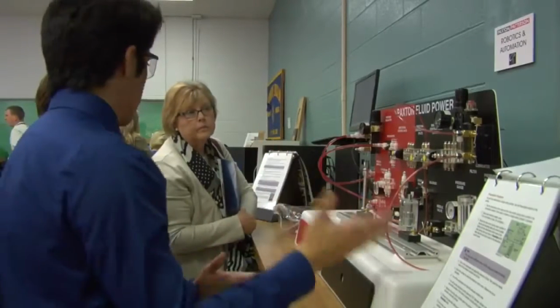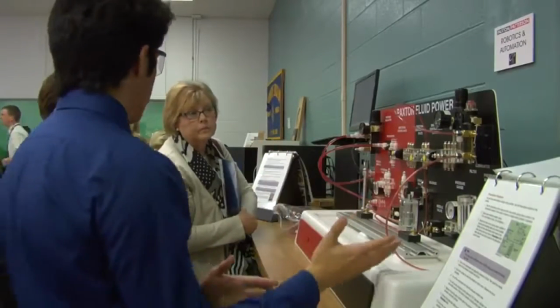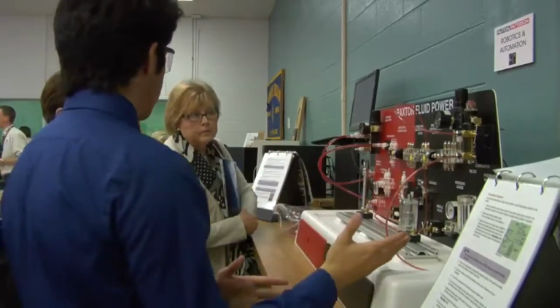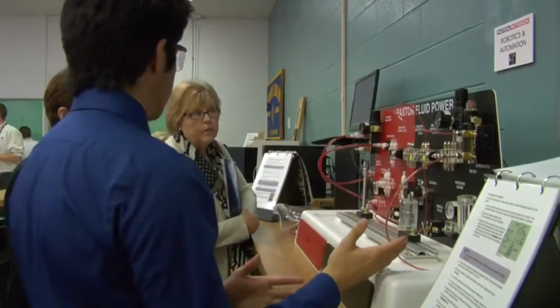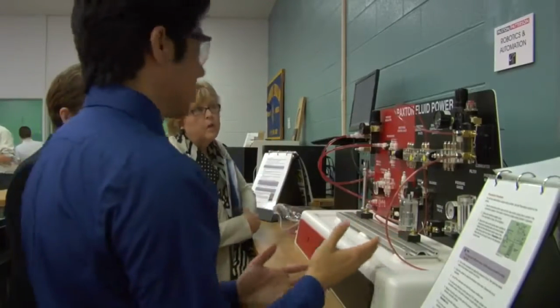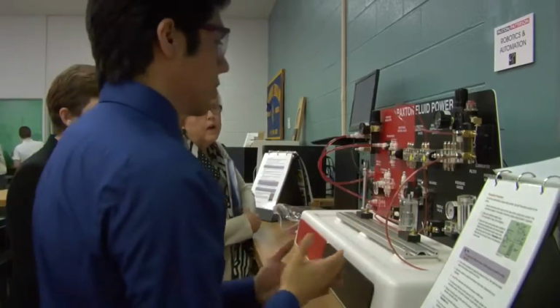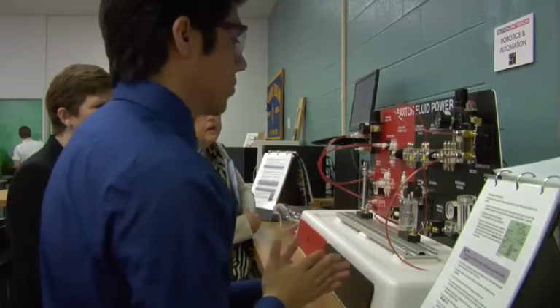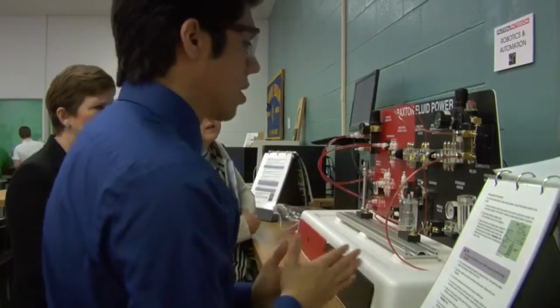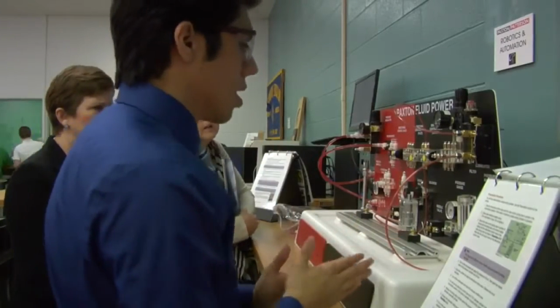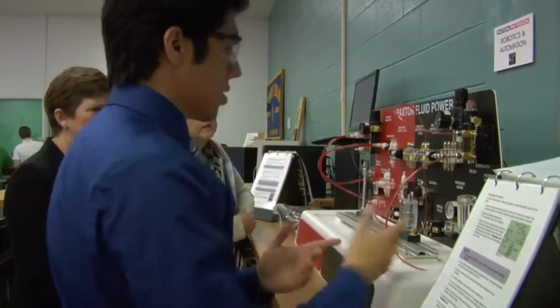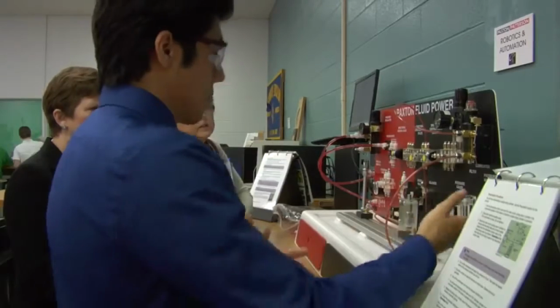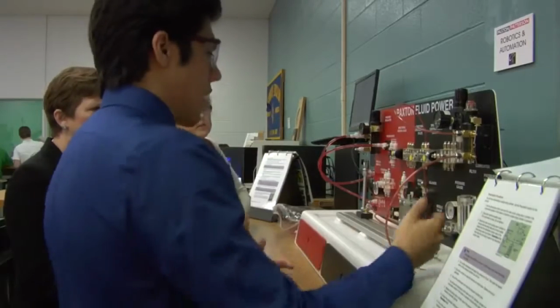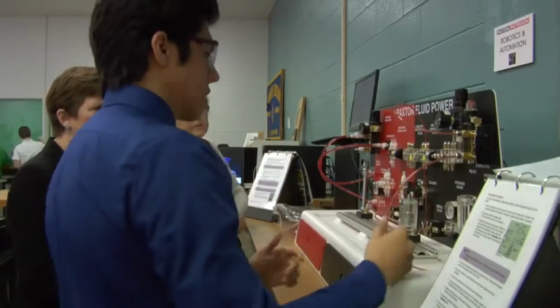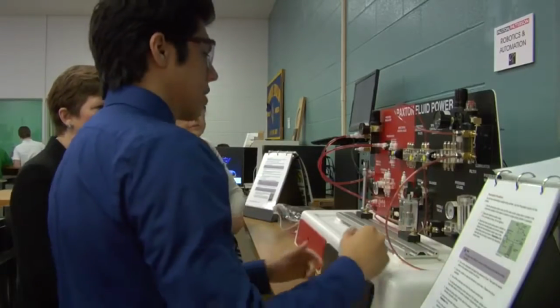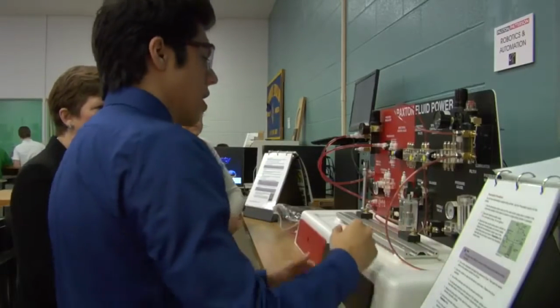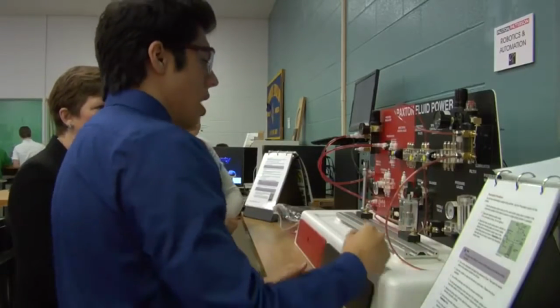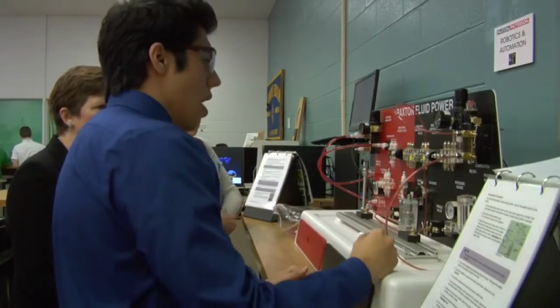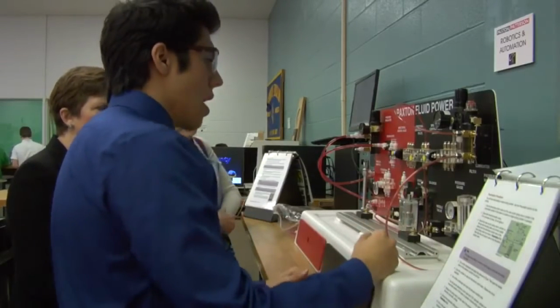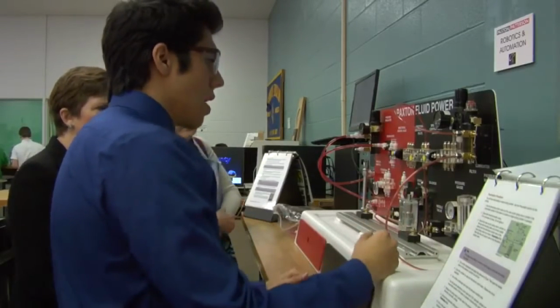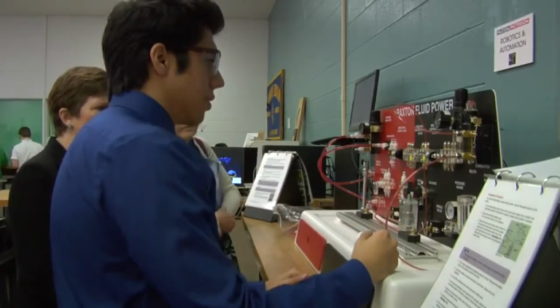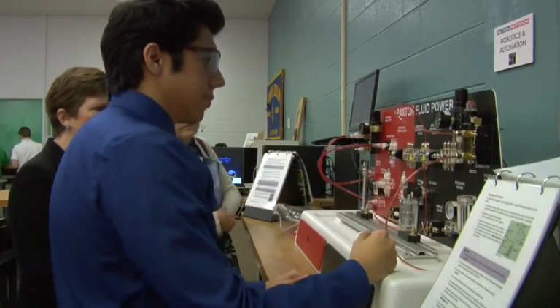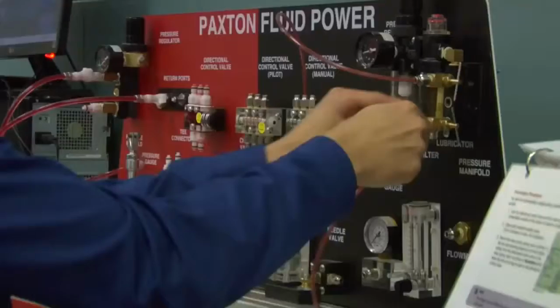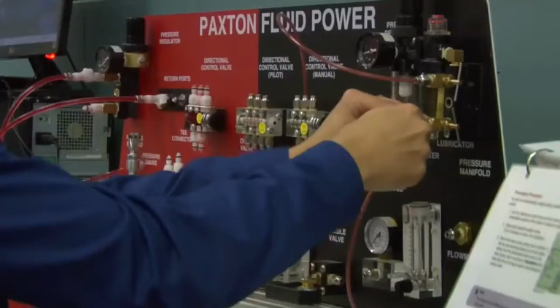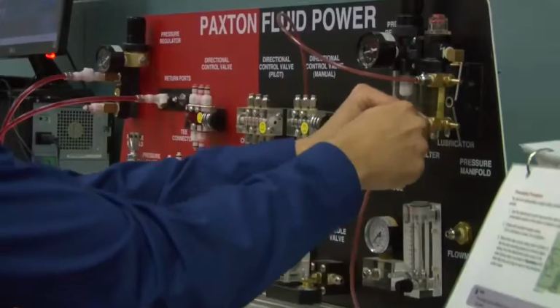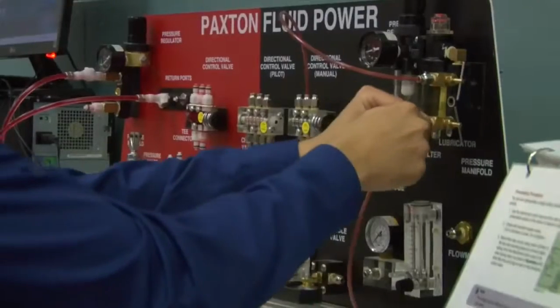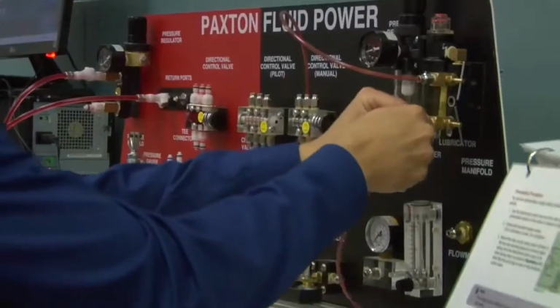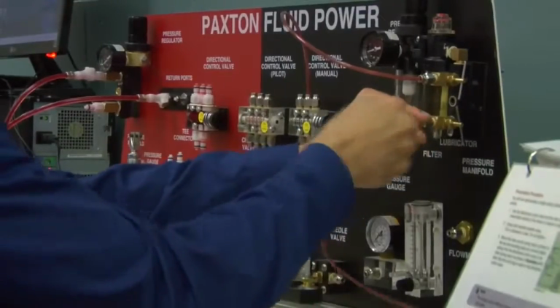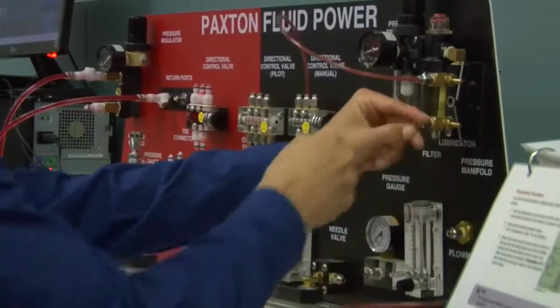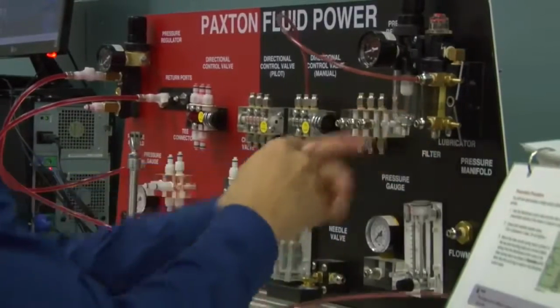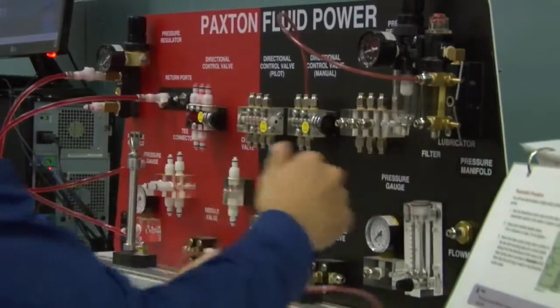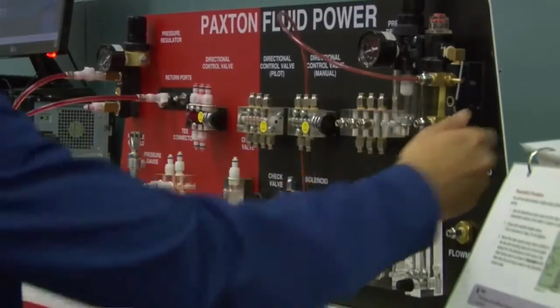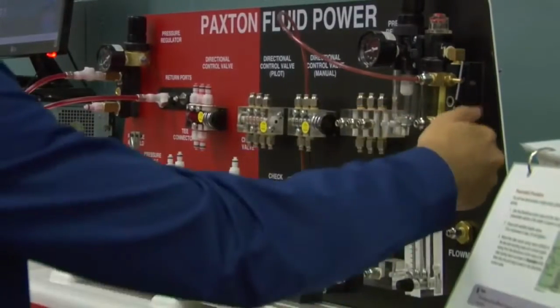Representatives from various school districts in the east toured the STEM lab, hoping to bring similar programs to their schools.